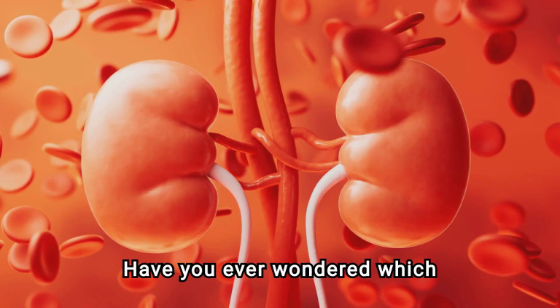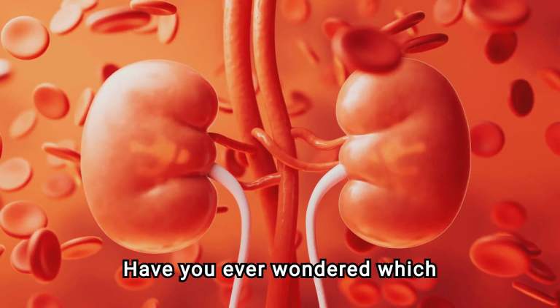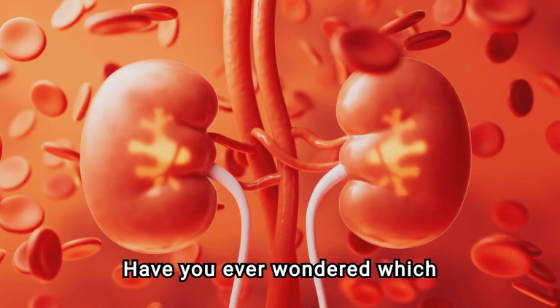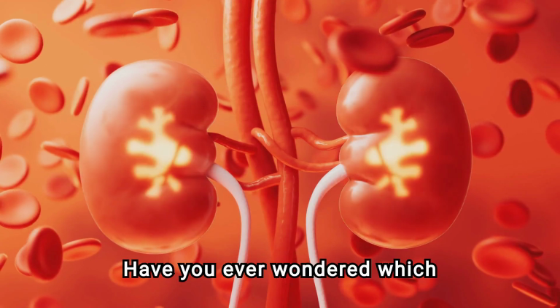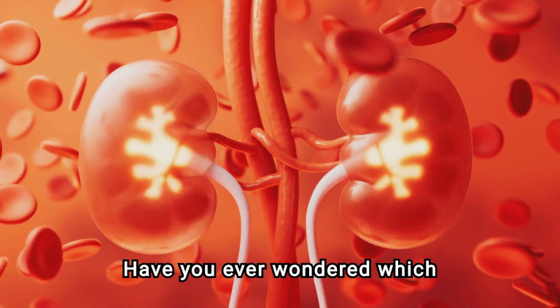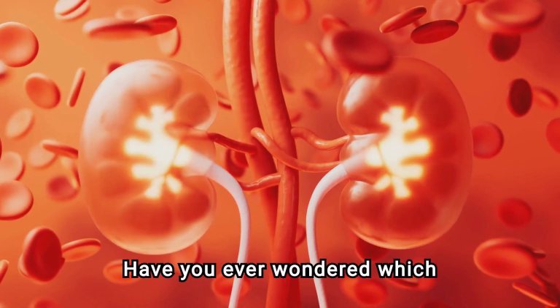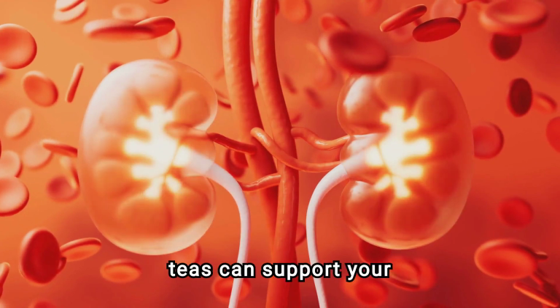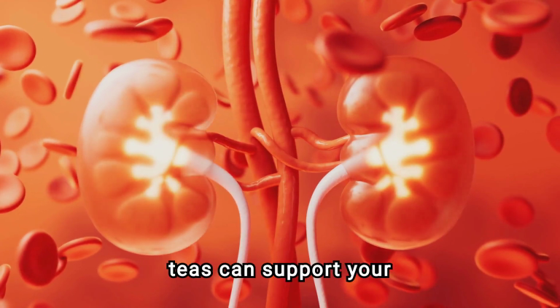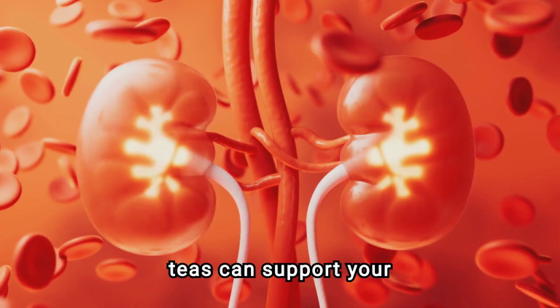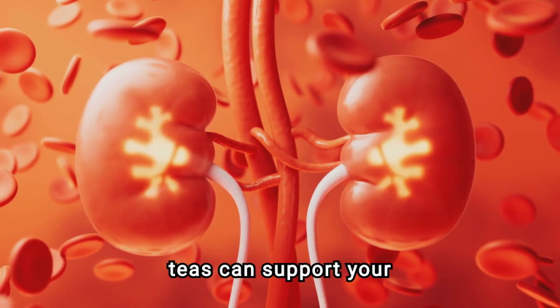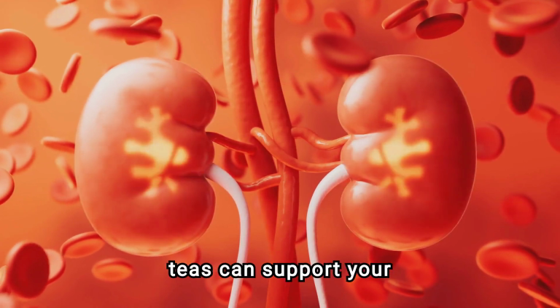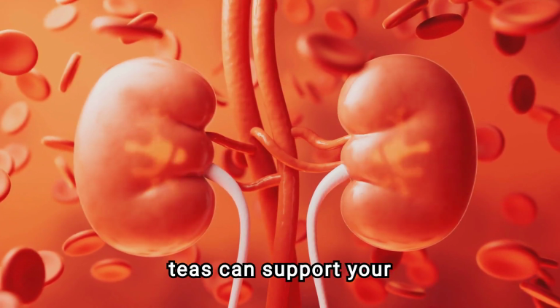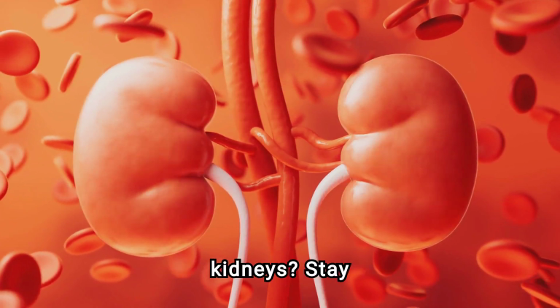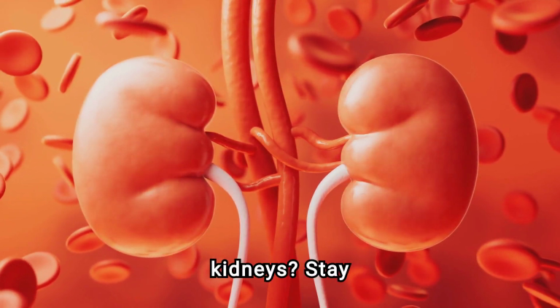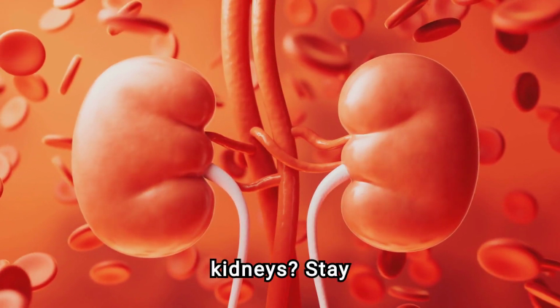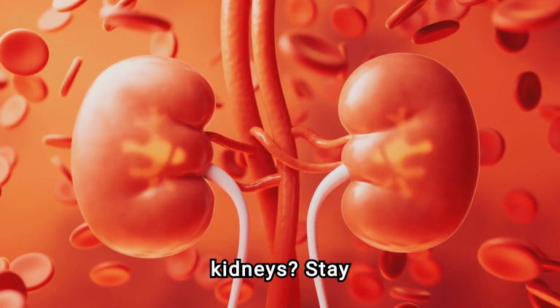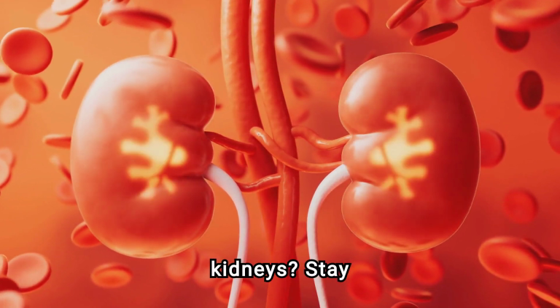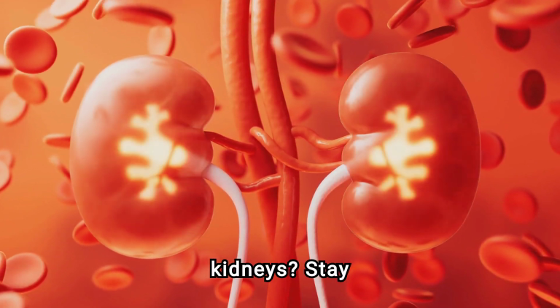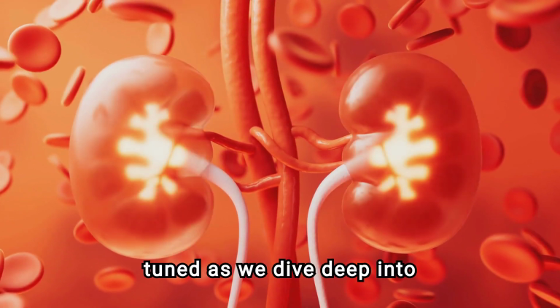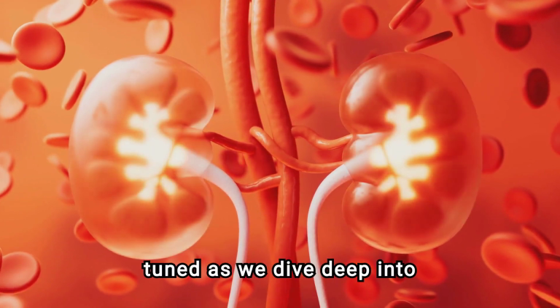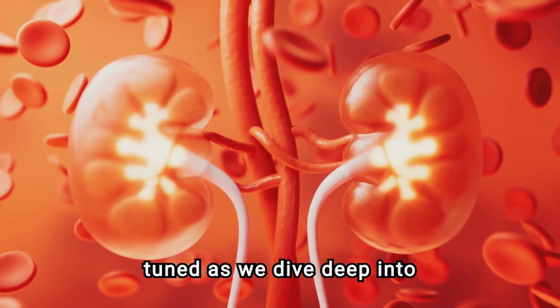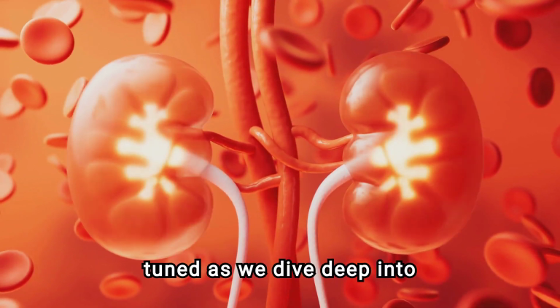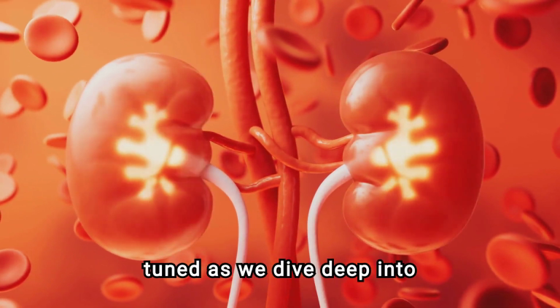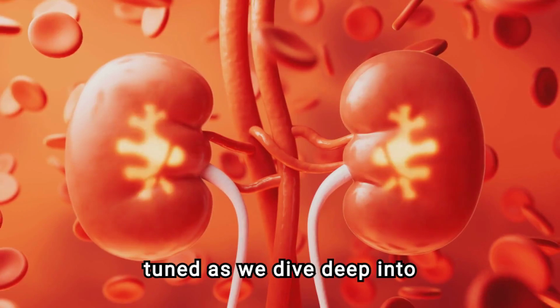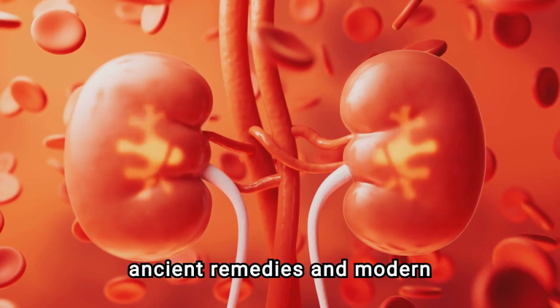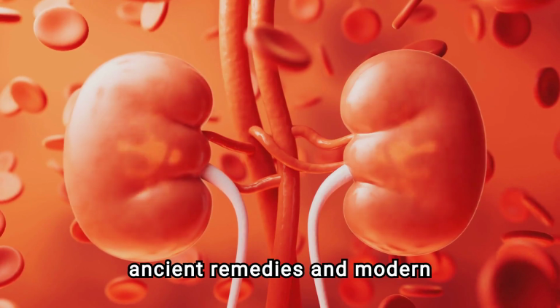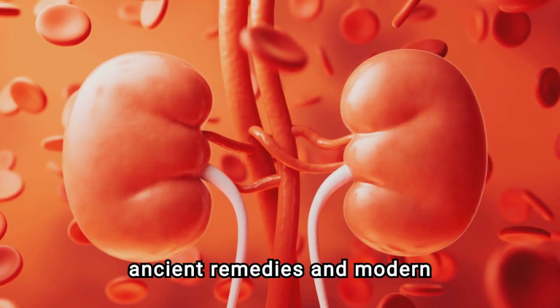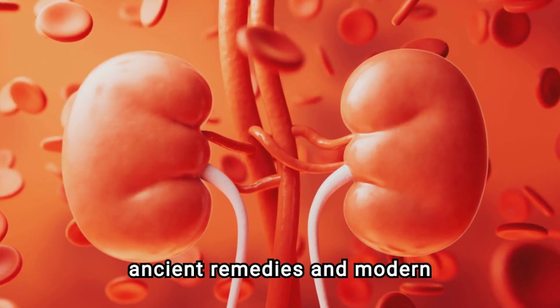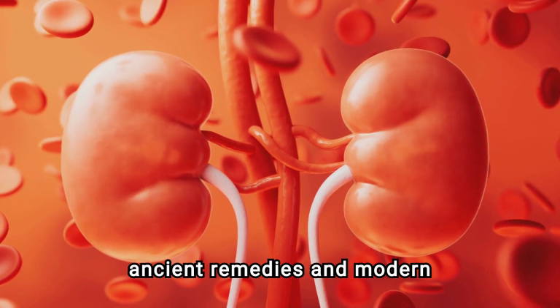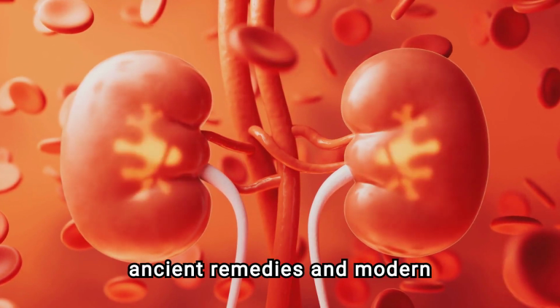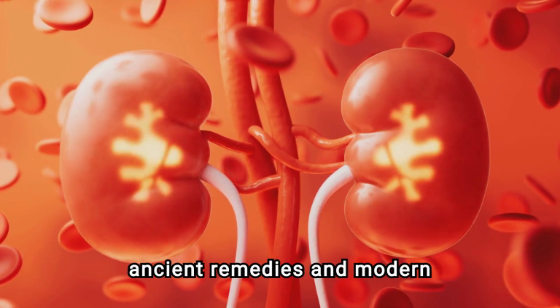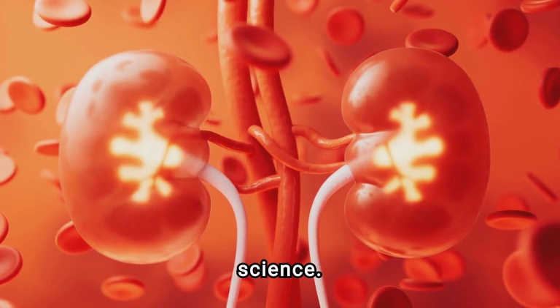Have you ever wondered which teas can support your kidneys? Stay tuned as we dive deep into ancient remedies and modern science.